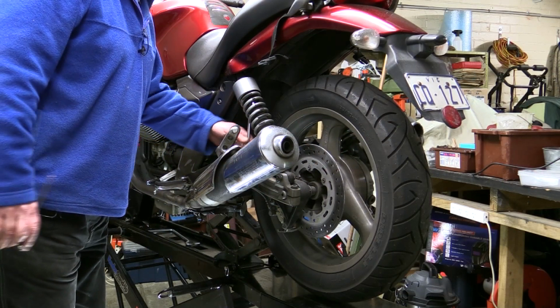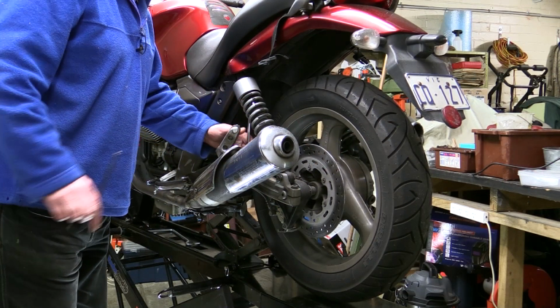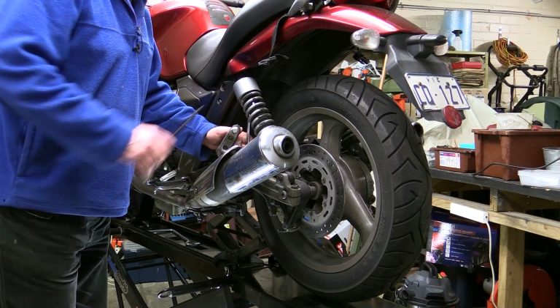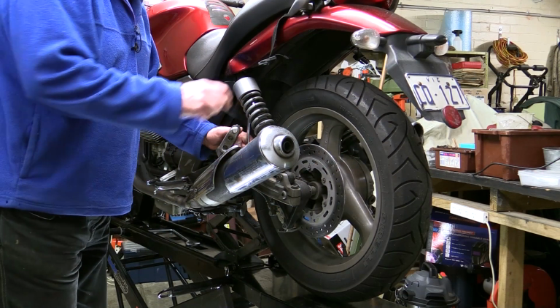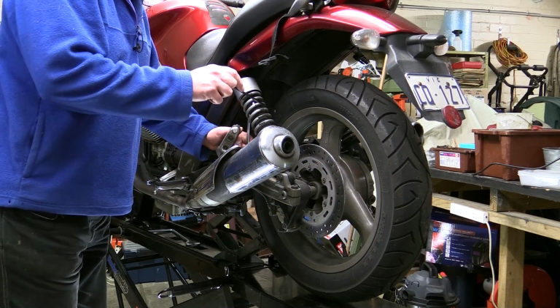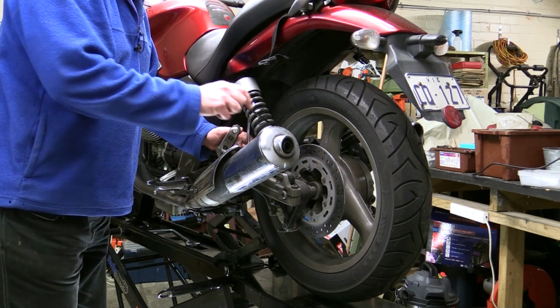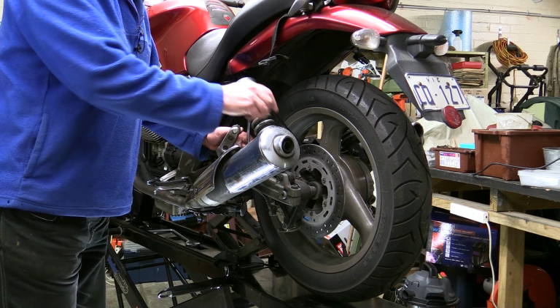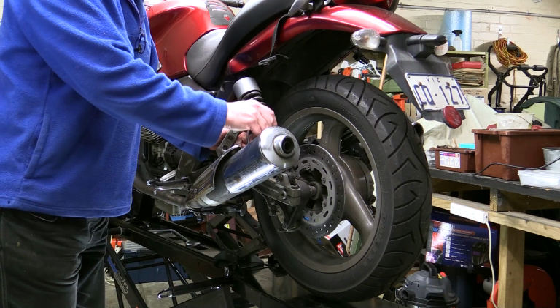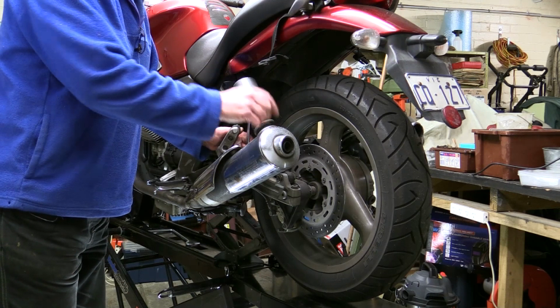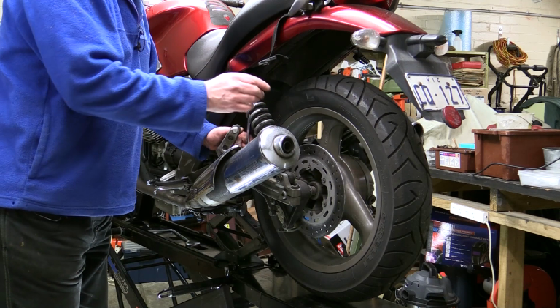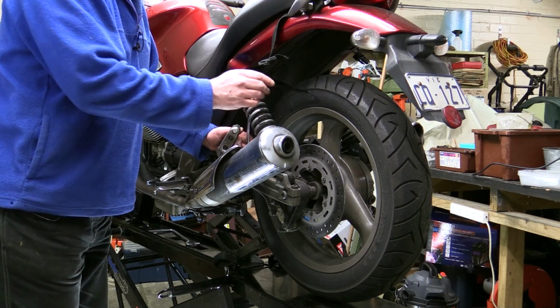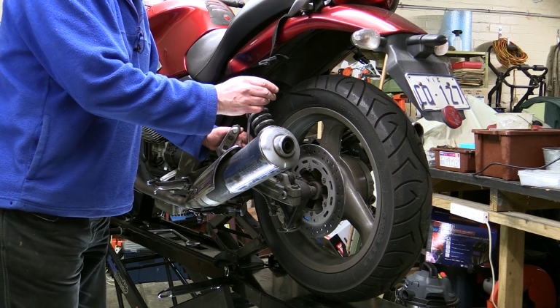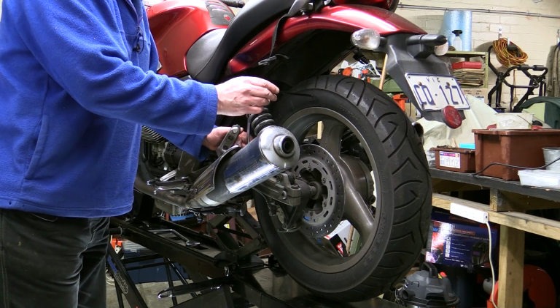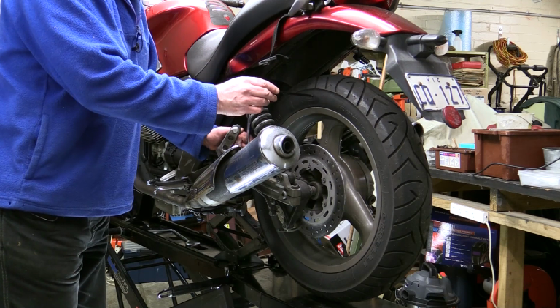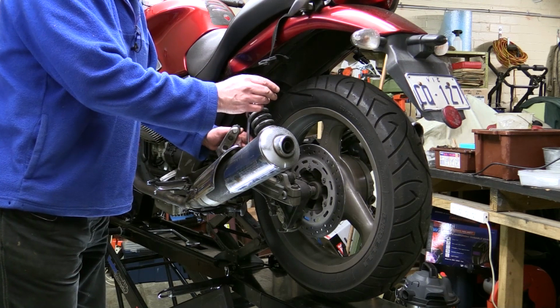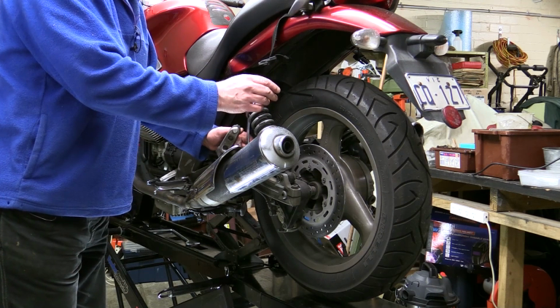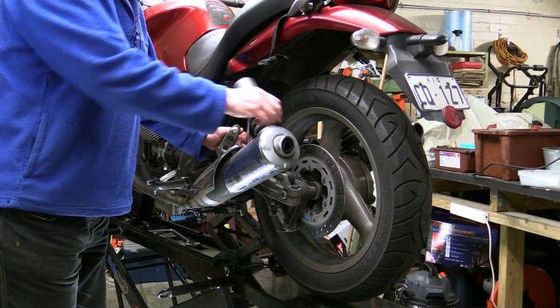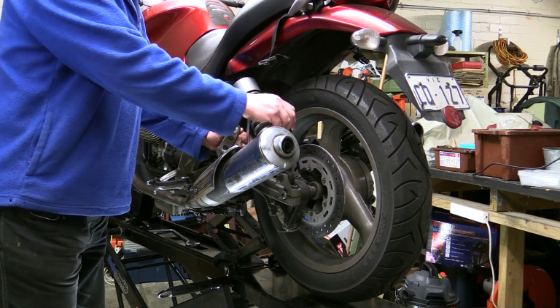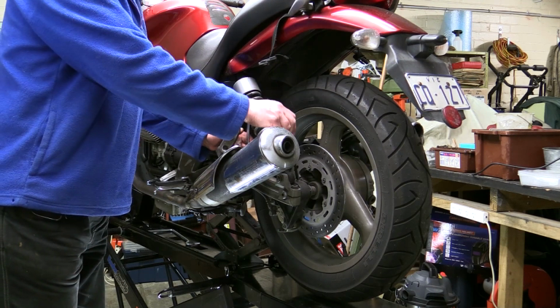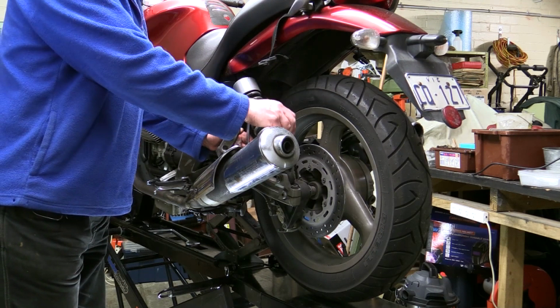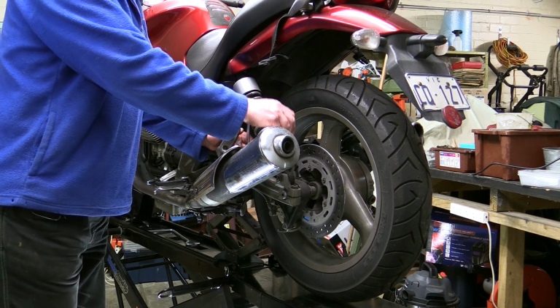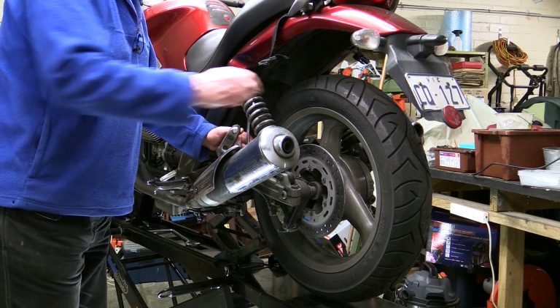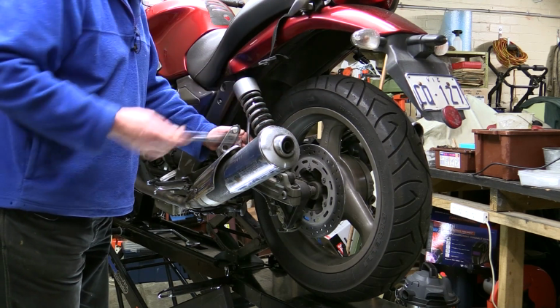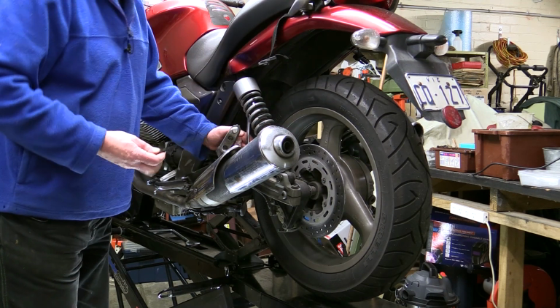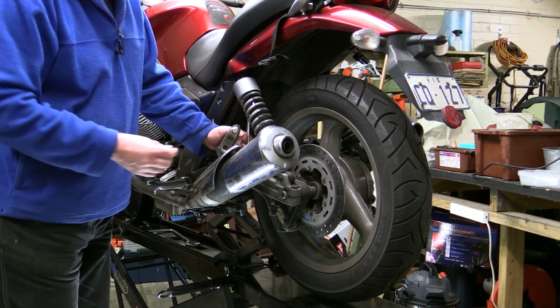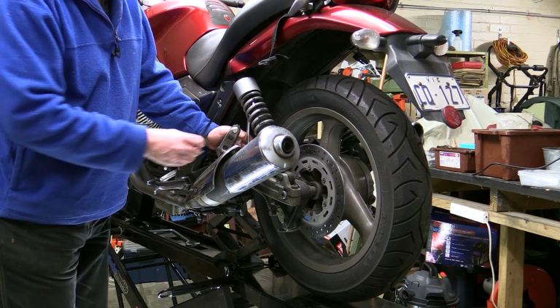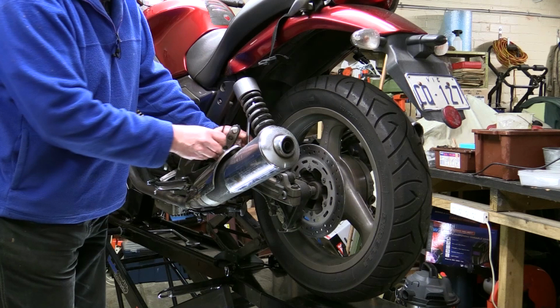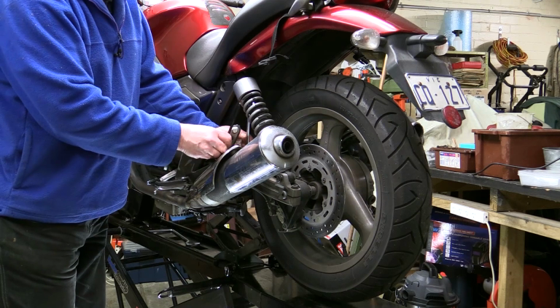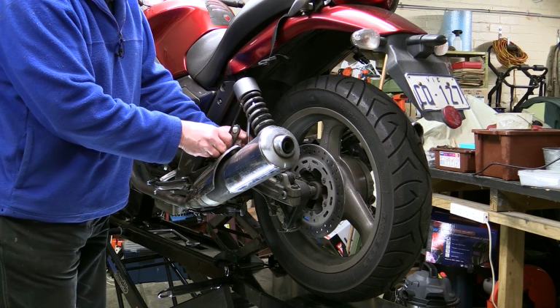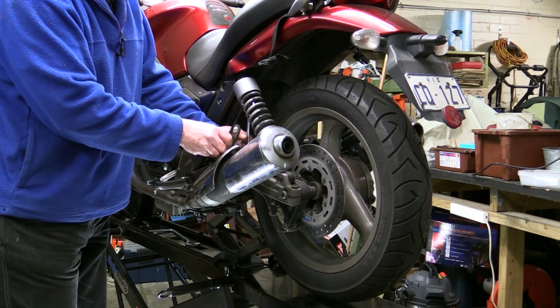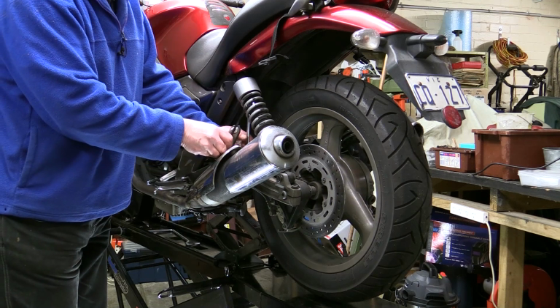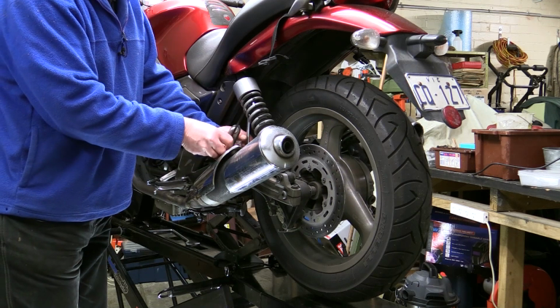We need to remove the axle — not the rear wheel completely — just so we can get the caliper mount out. So the first thing we need to do is remove the muffler.